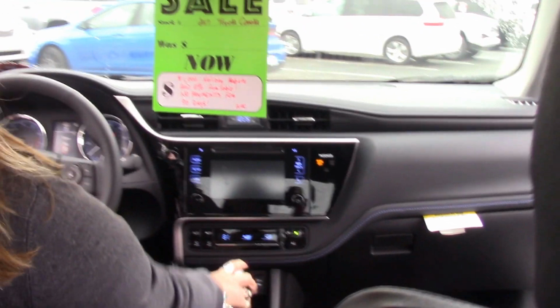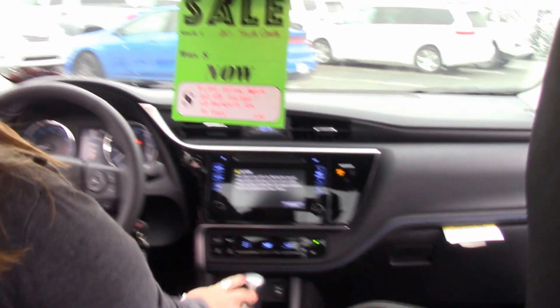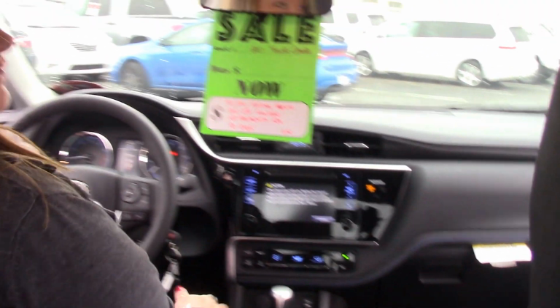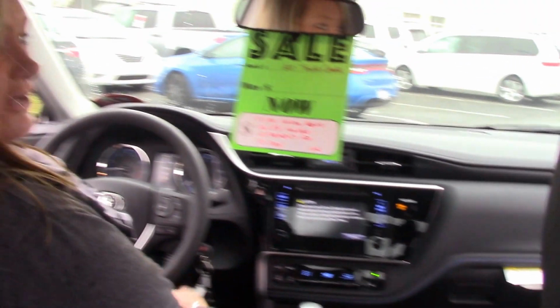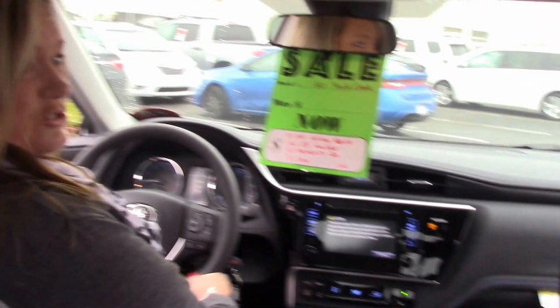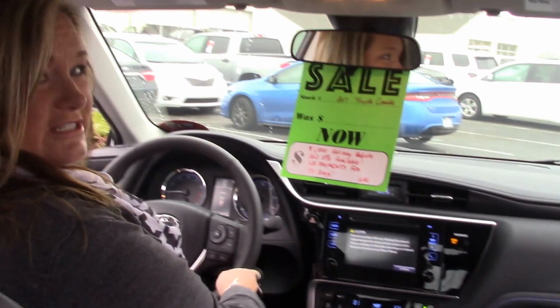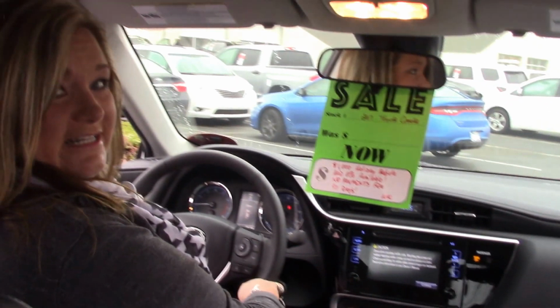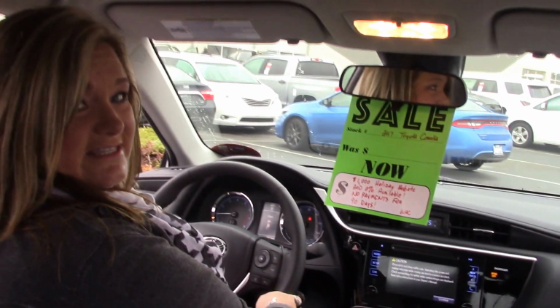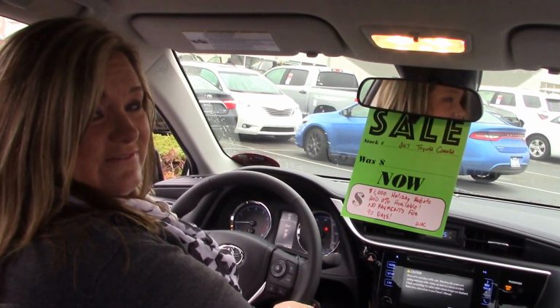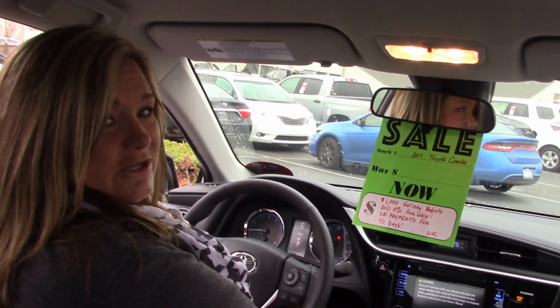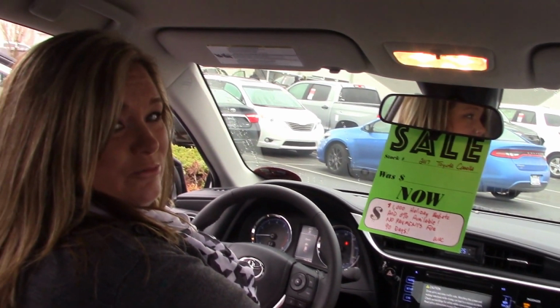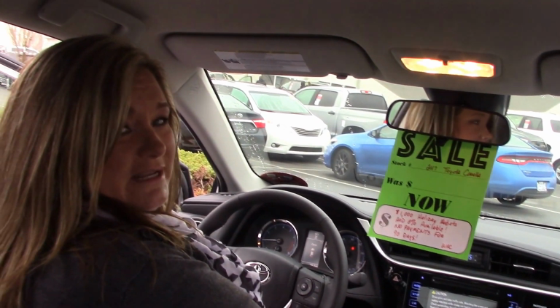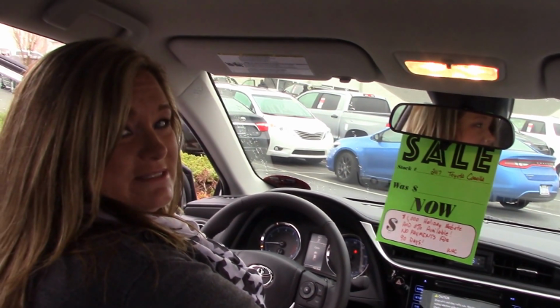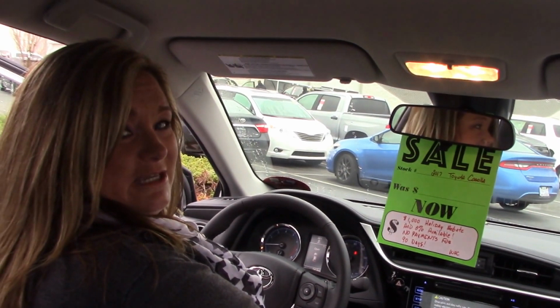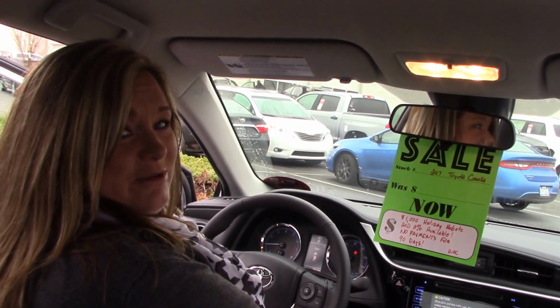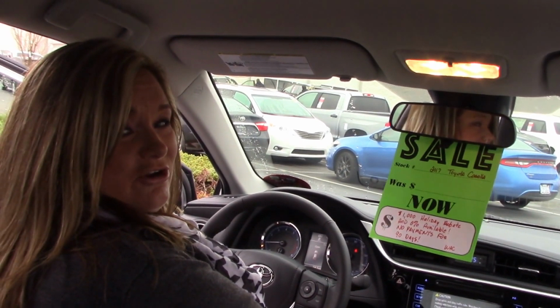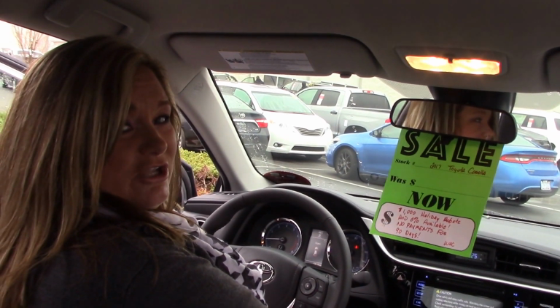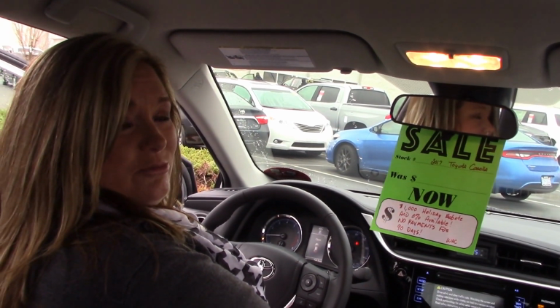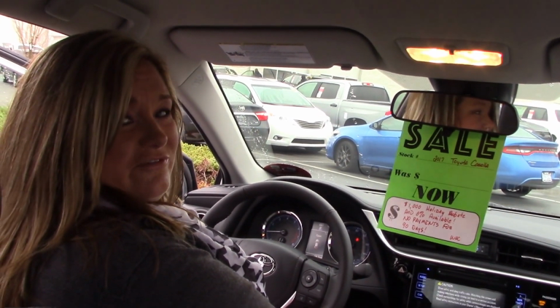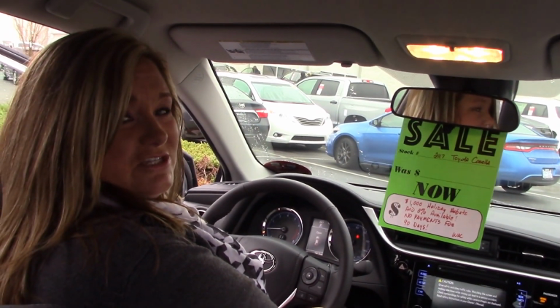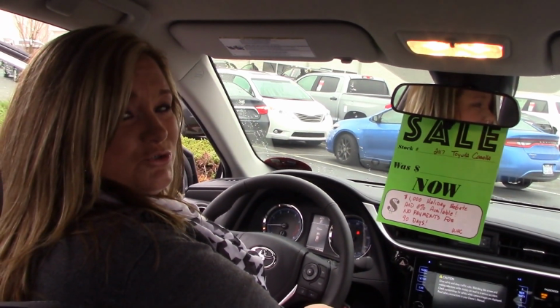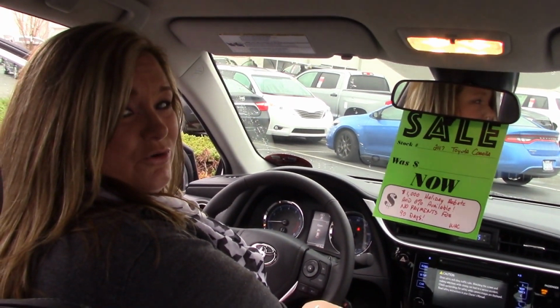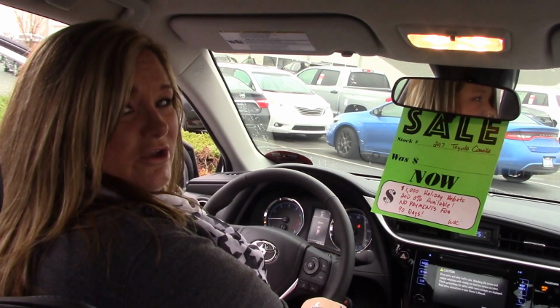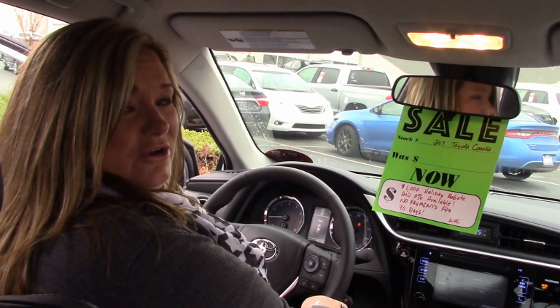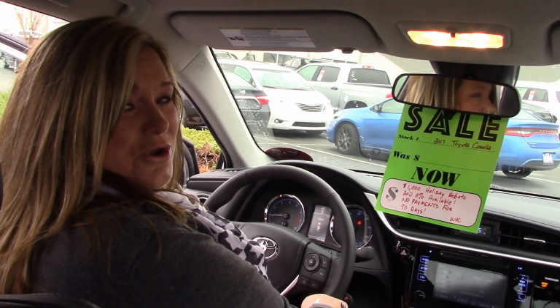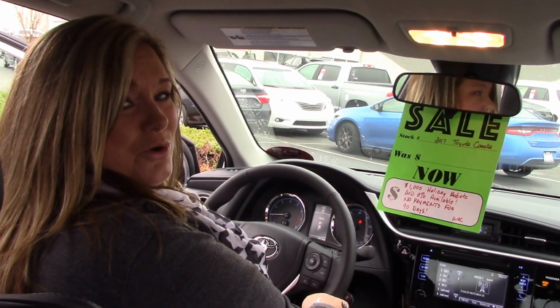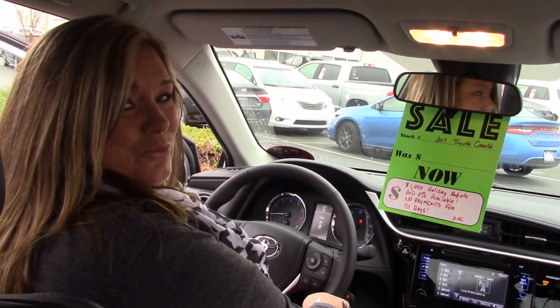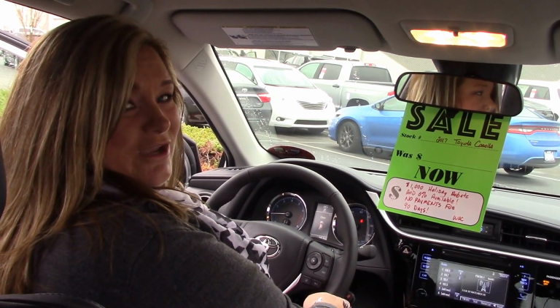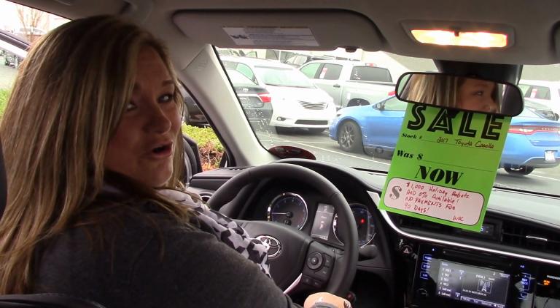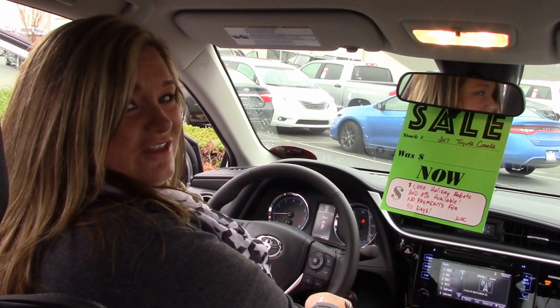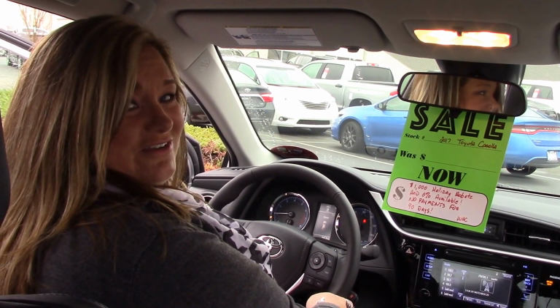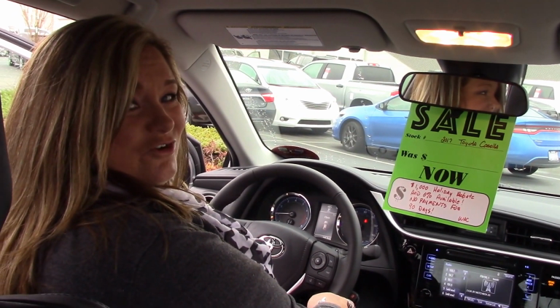If you're interested in this vehicle, my name is Kim here at Hubert Vester Toyota, where we are the difference.